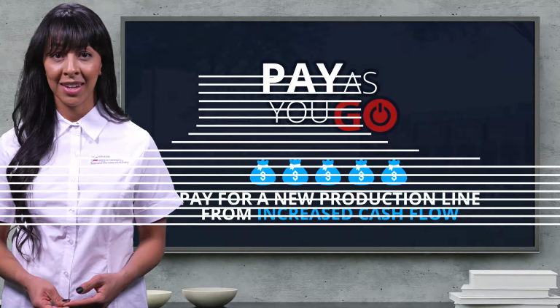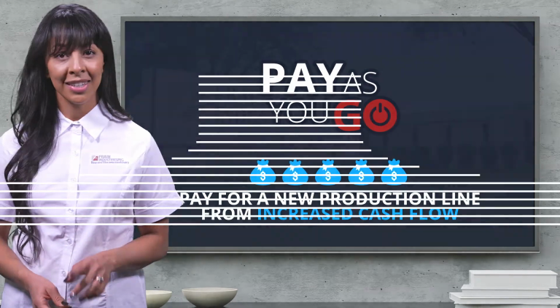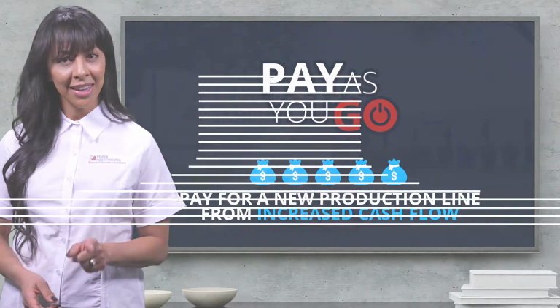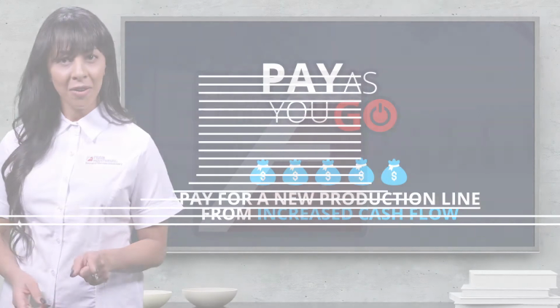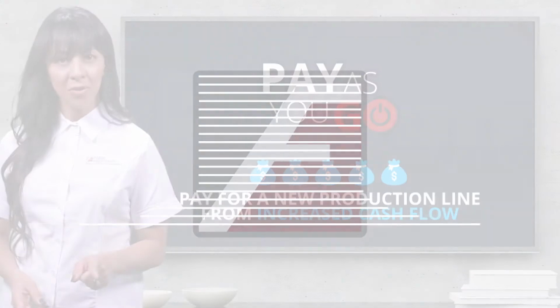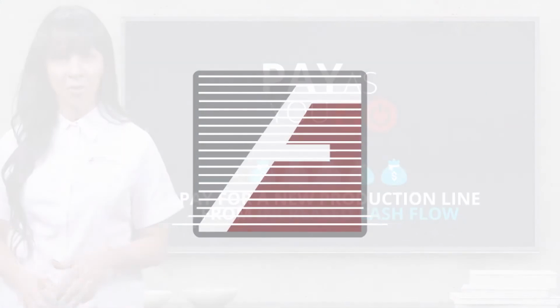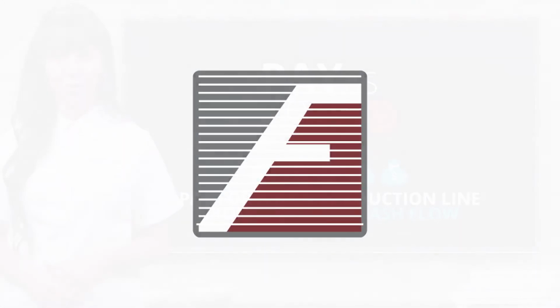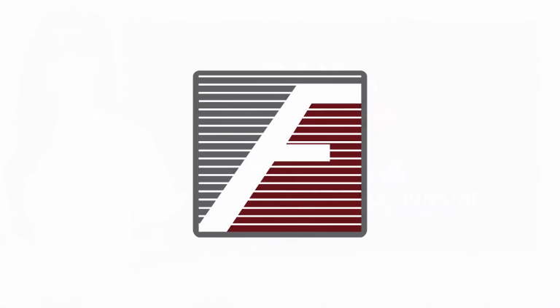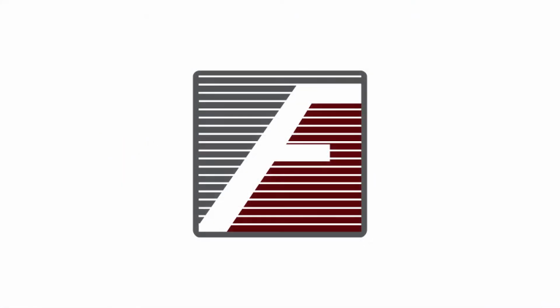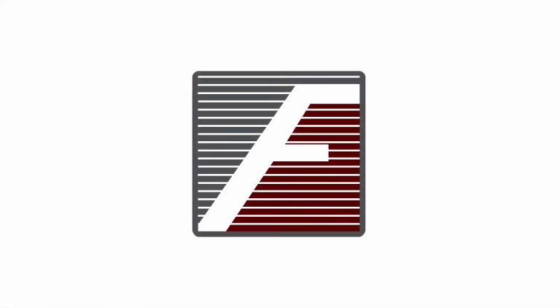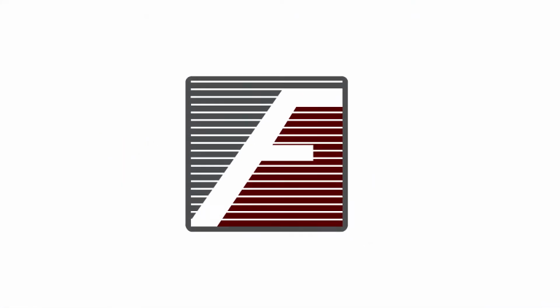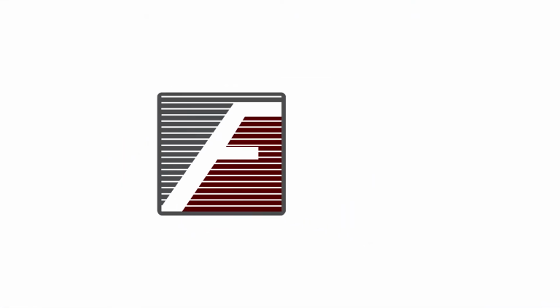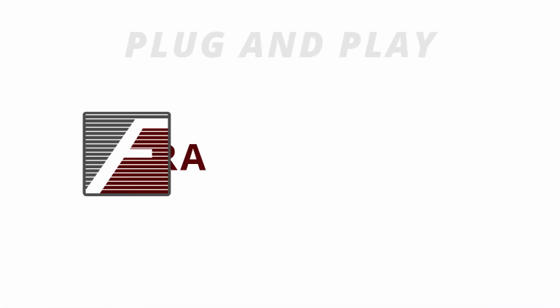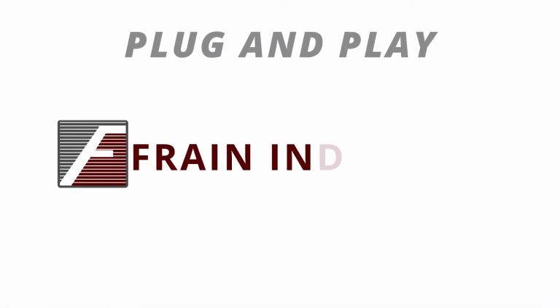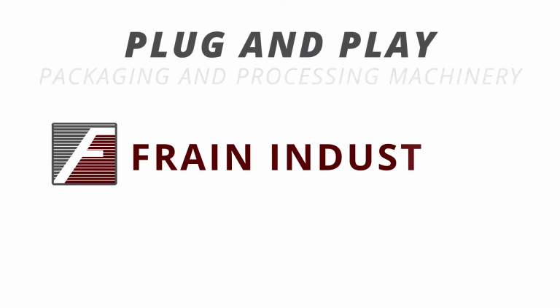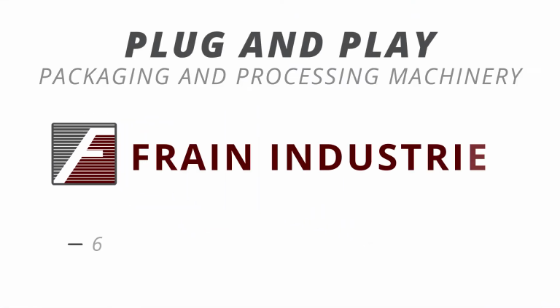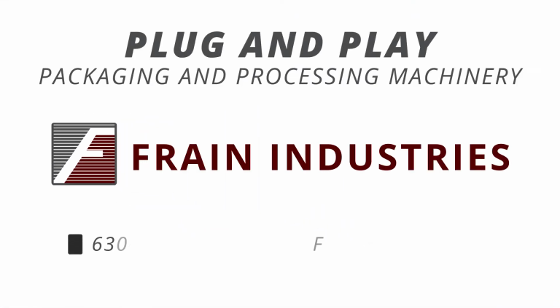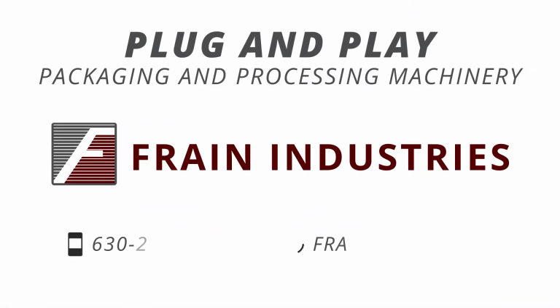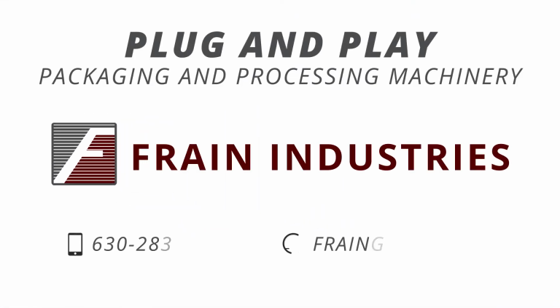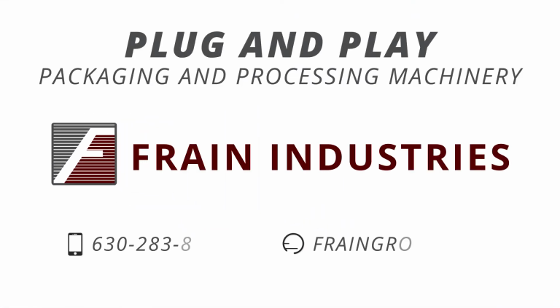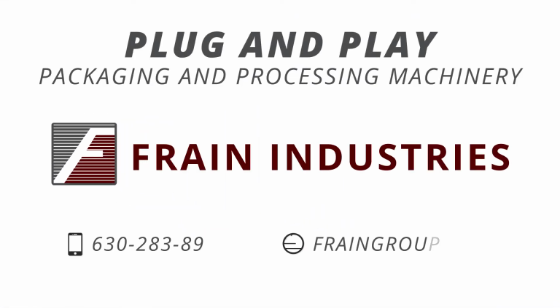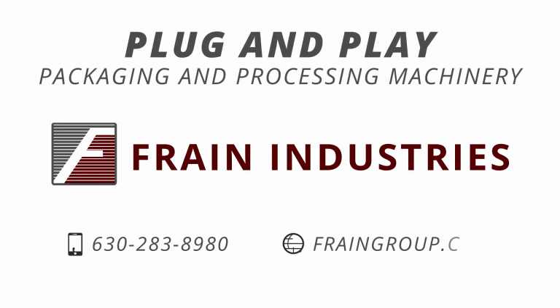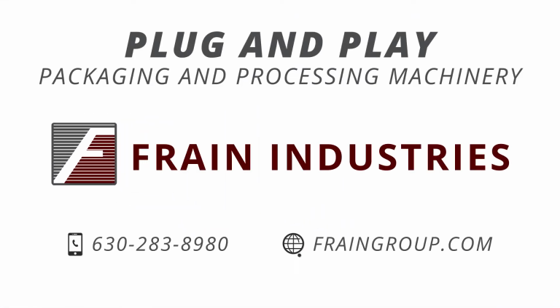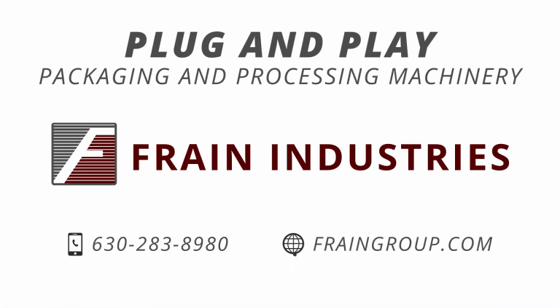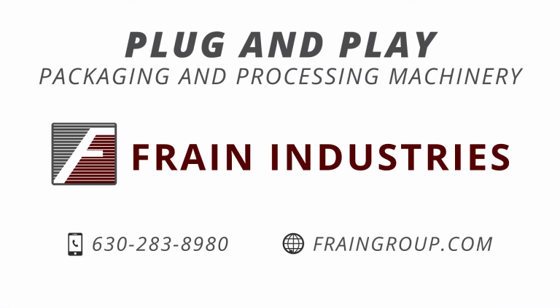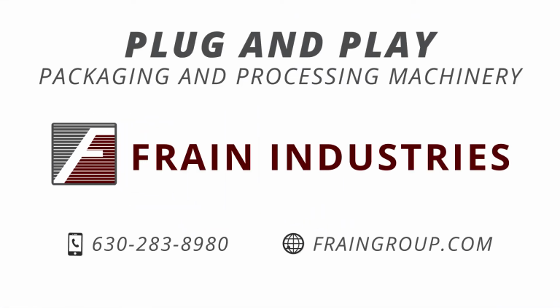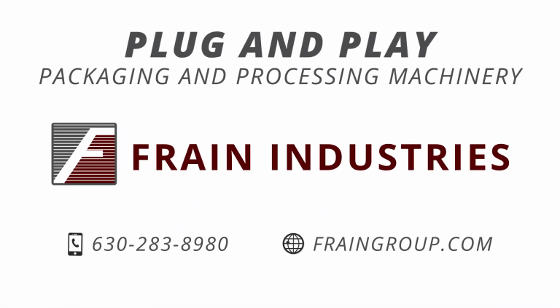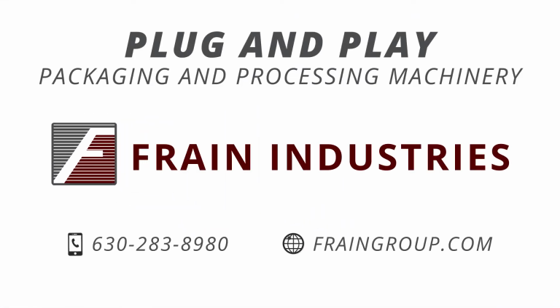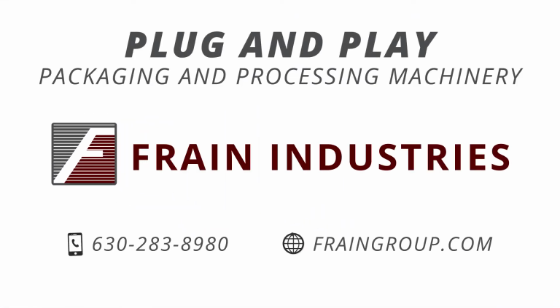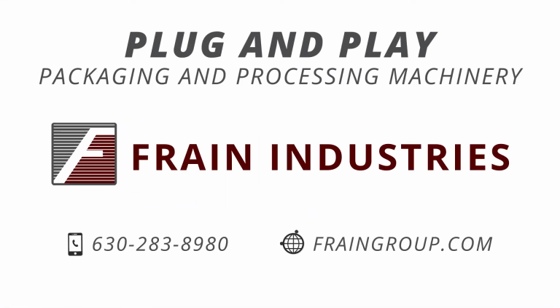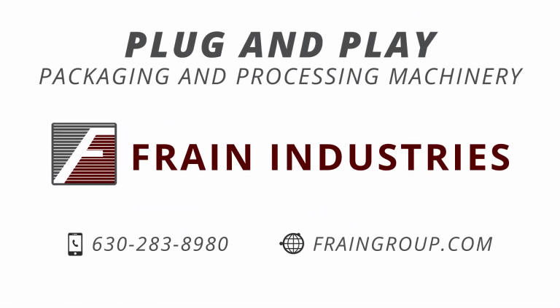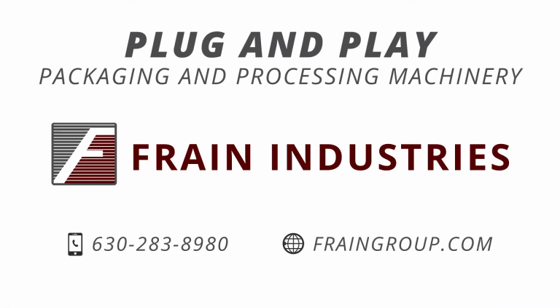See how you too can take control of your growing business by talking to one of Frane's experienced engineers.